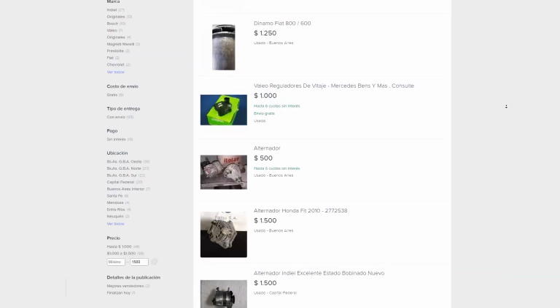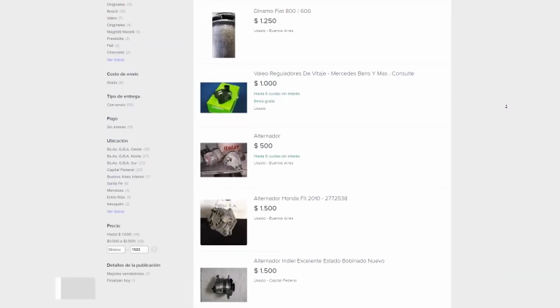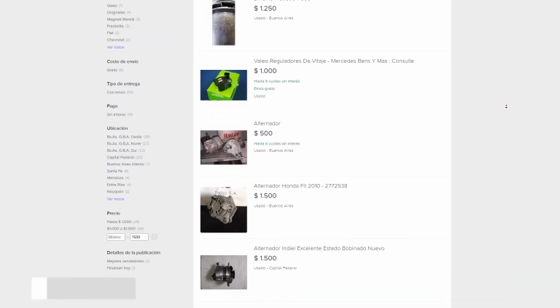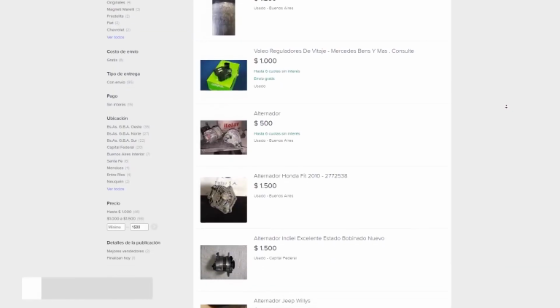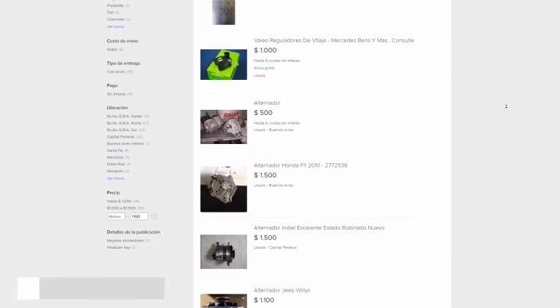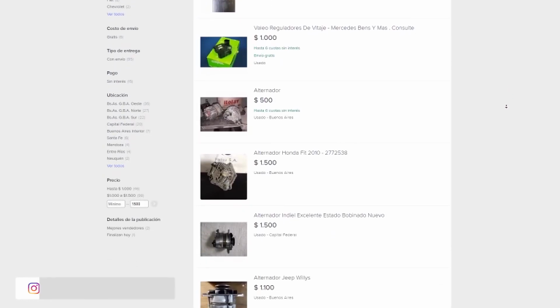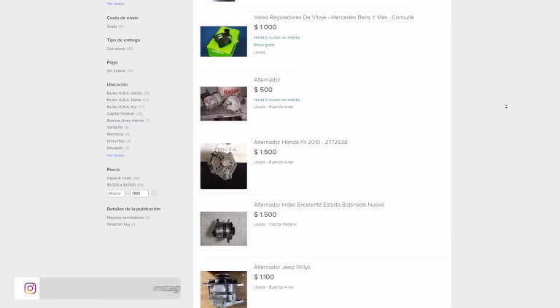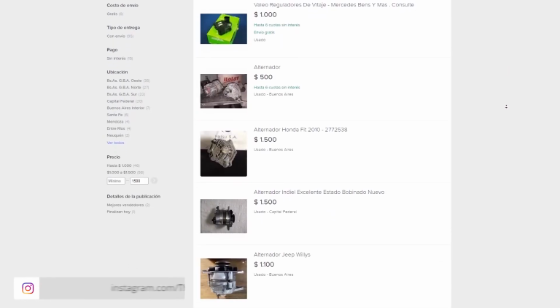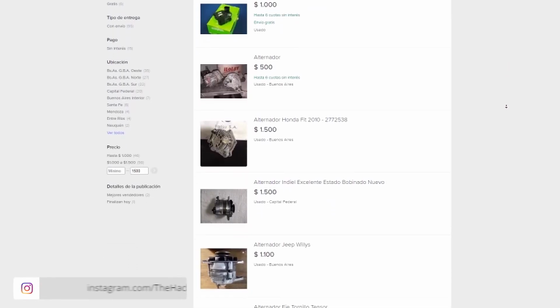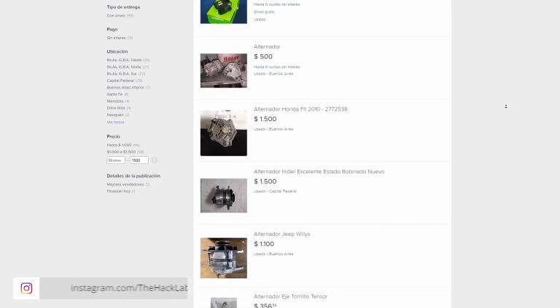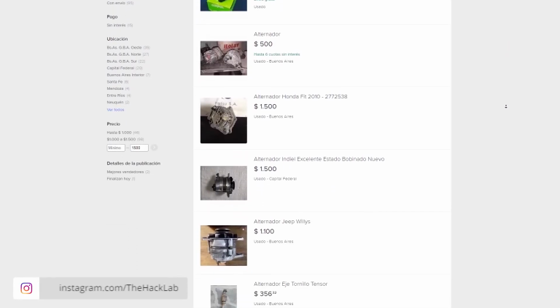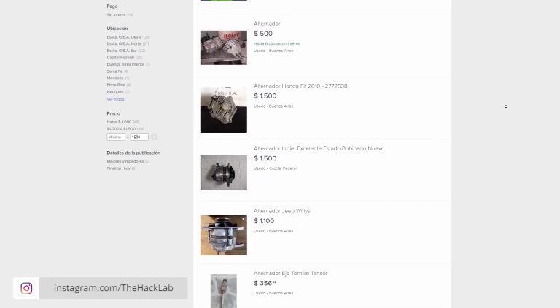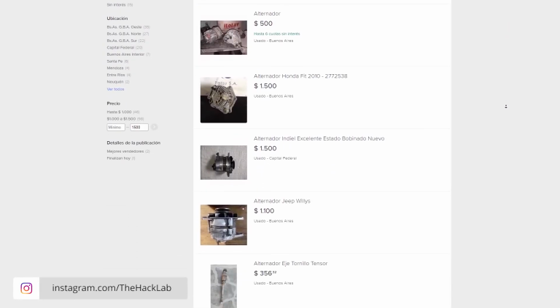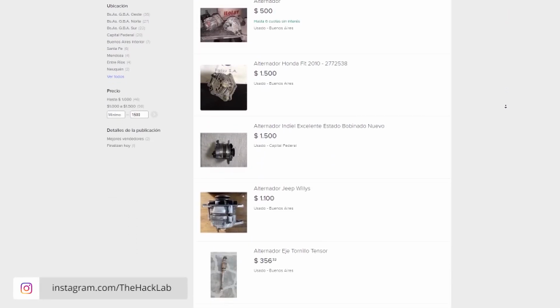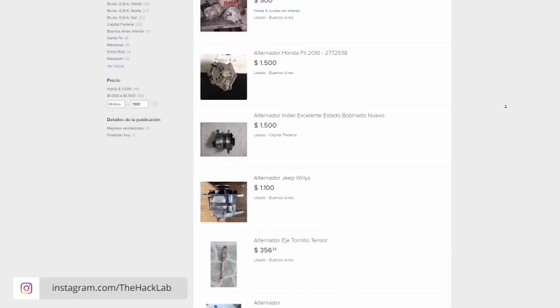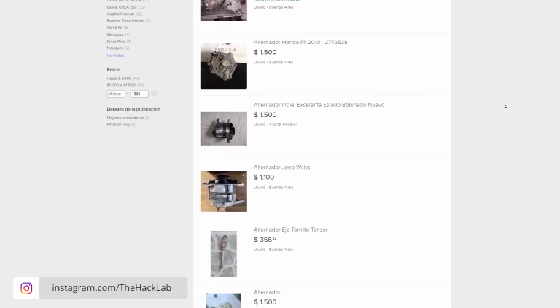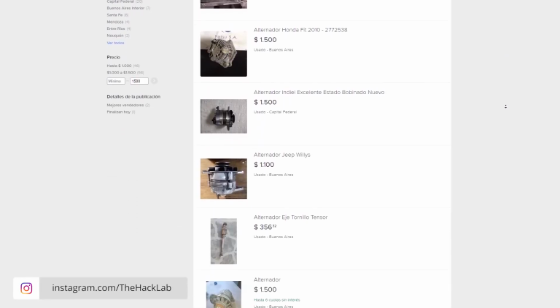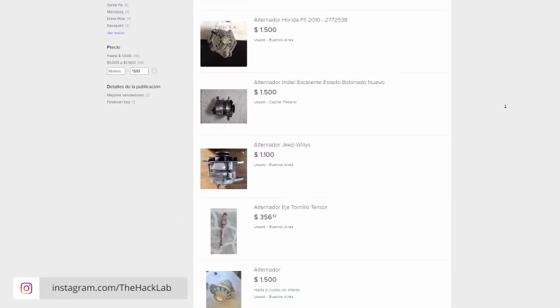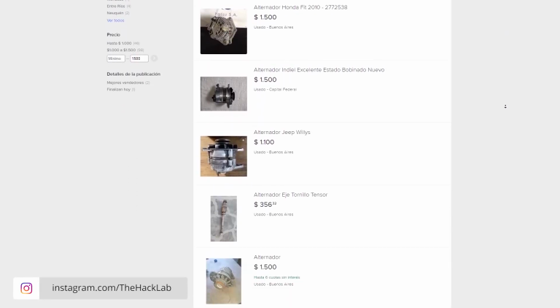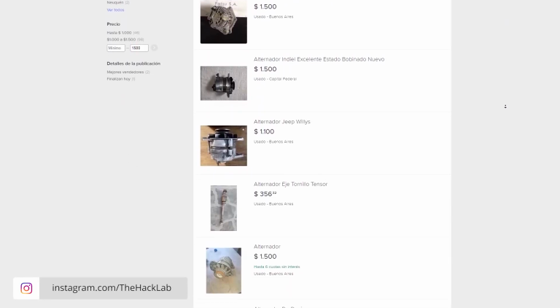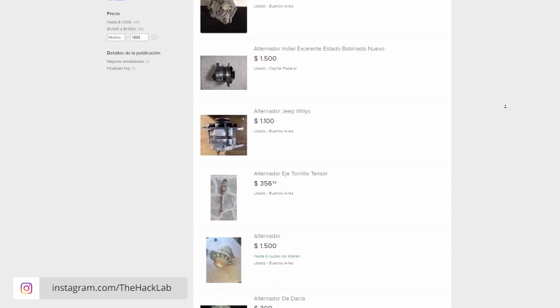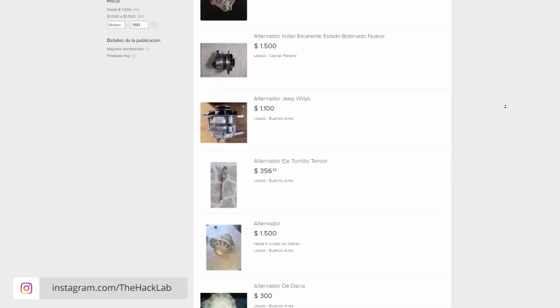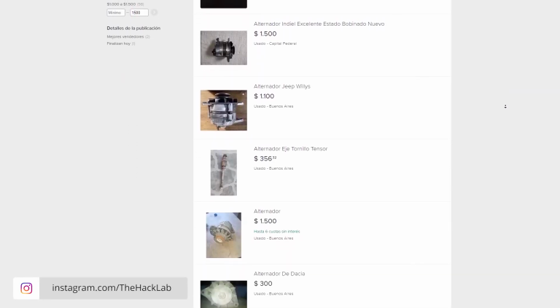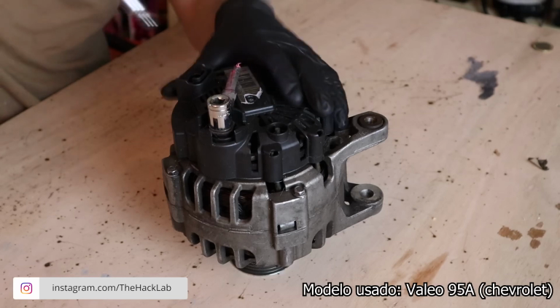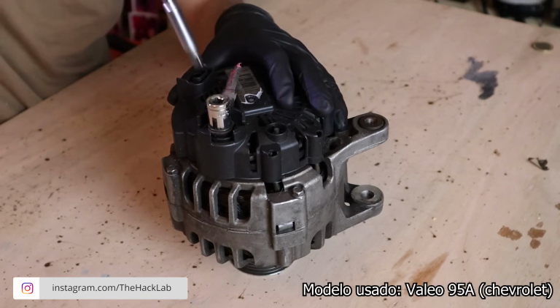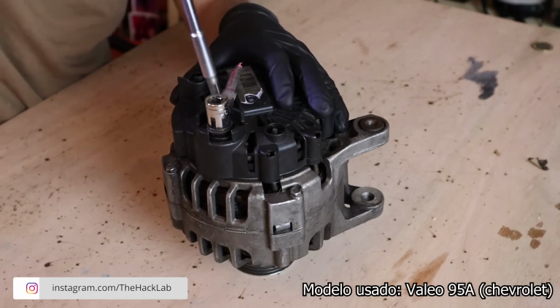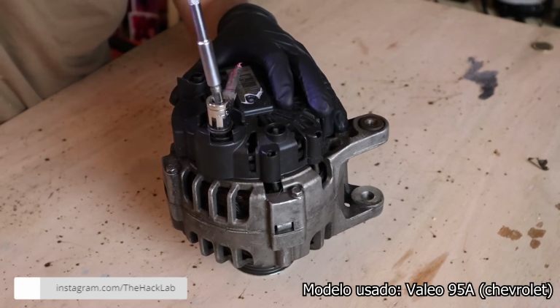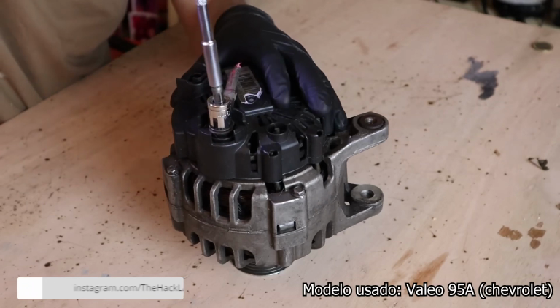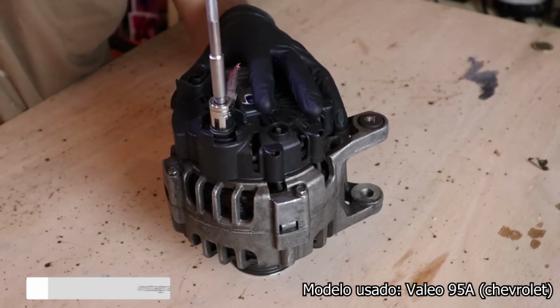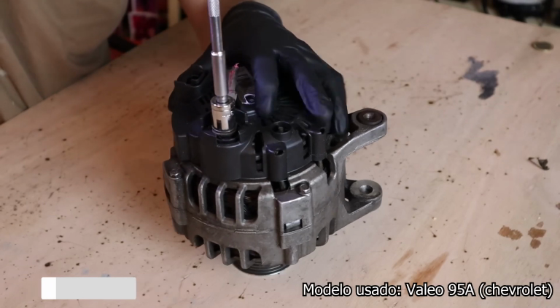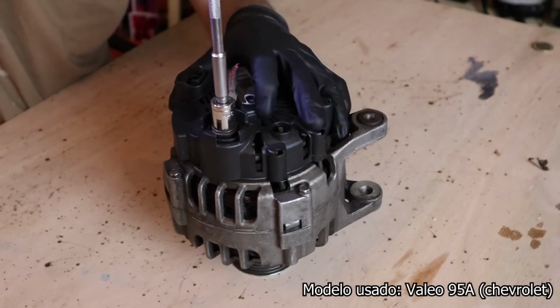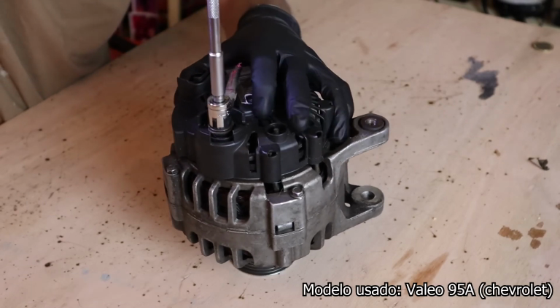First, find a suitable alternator. I chose this one because it was very affordable for me.